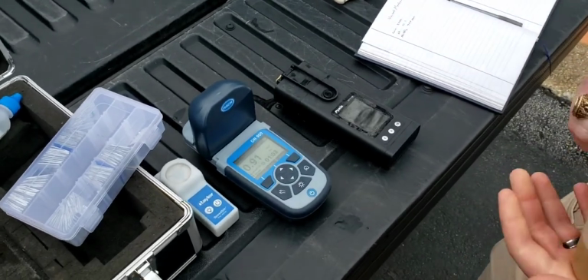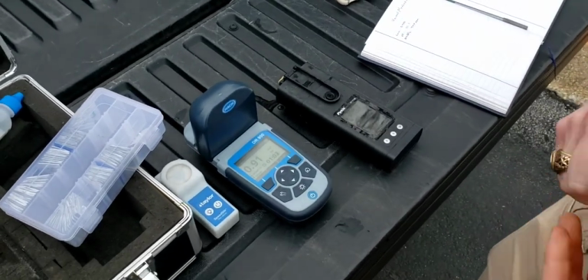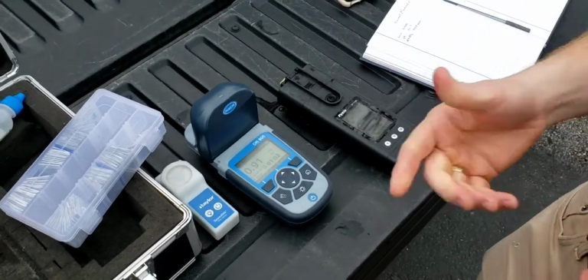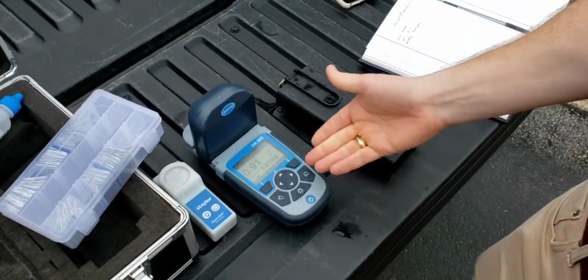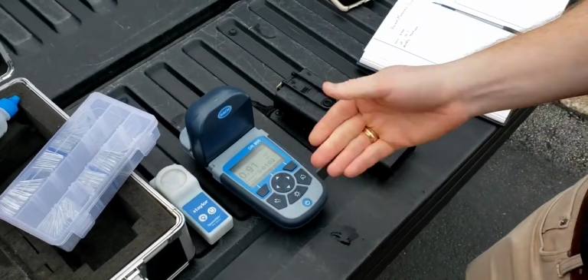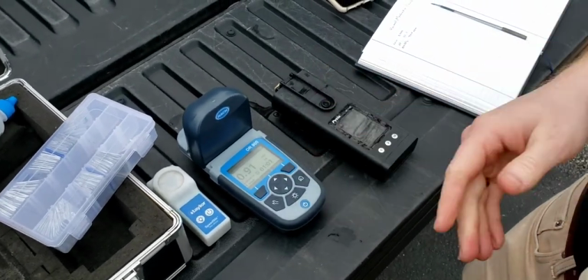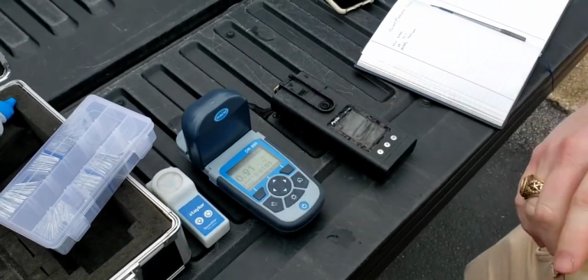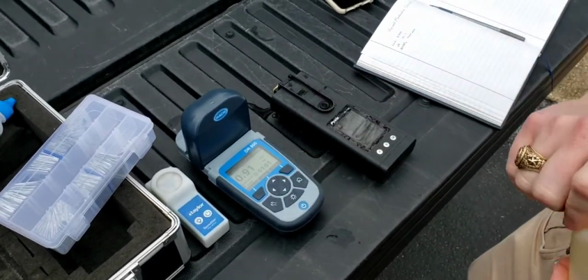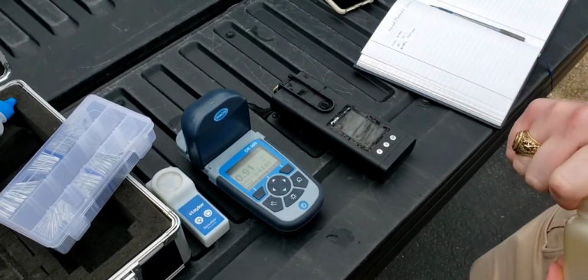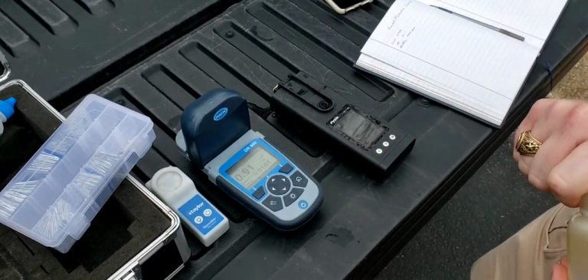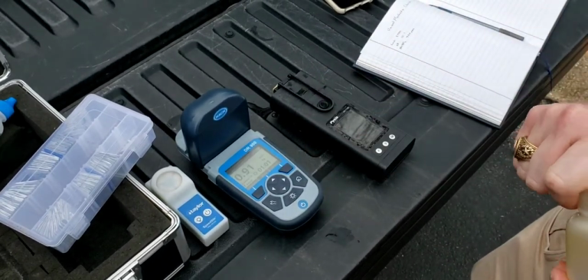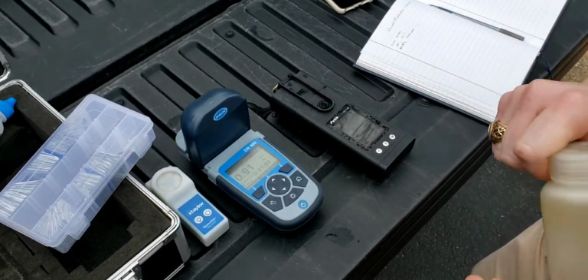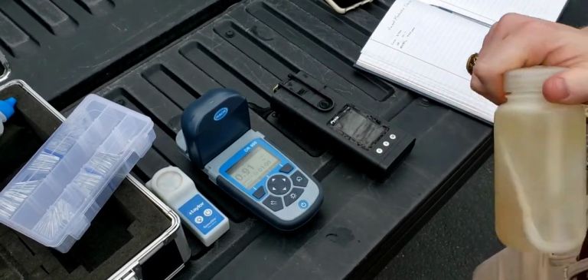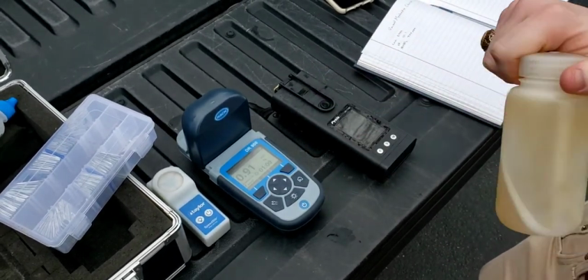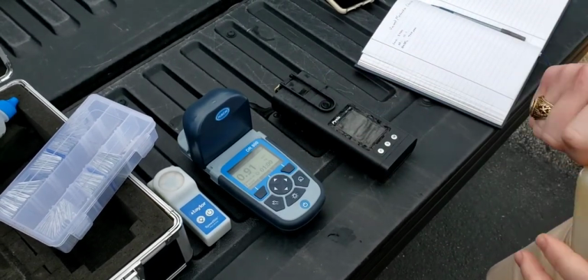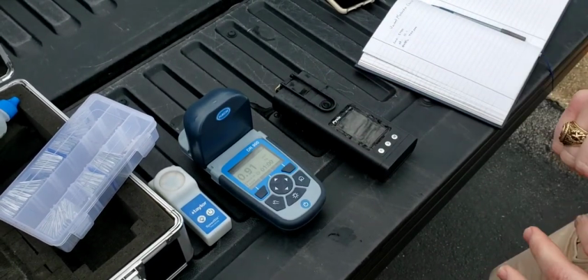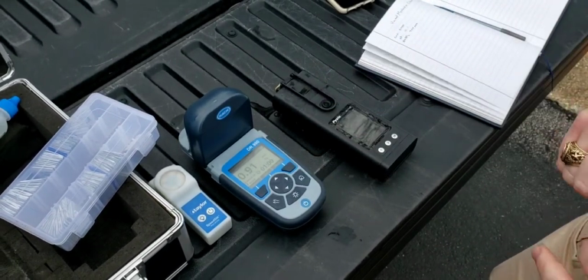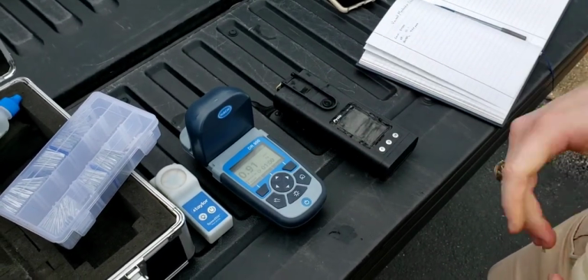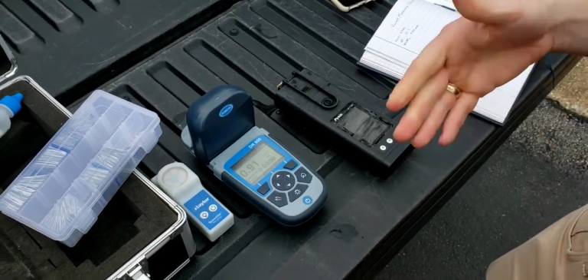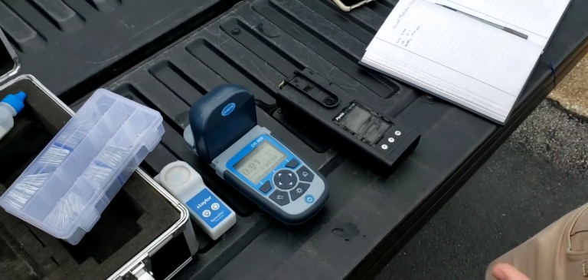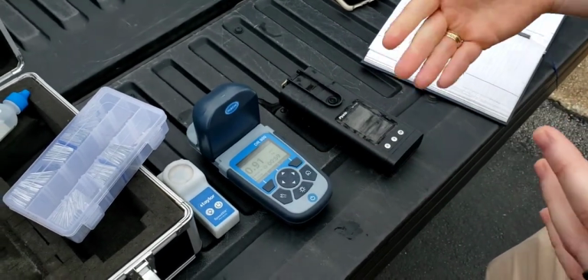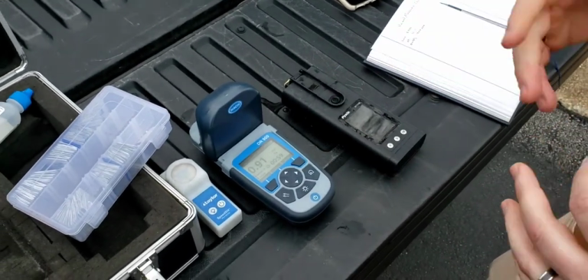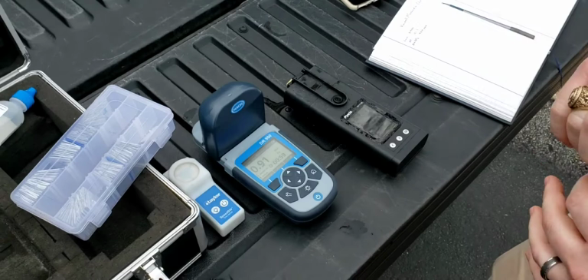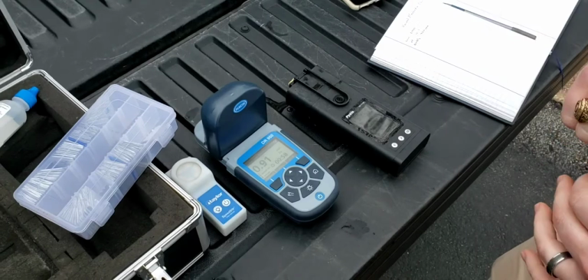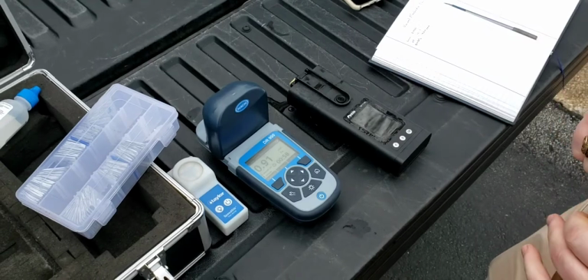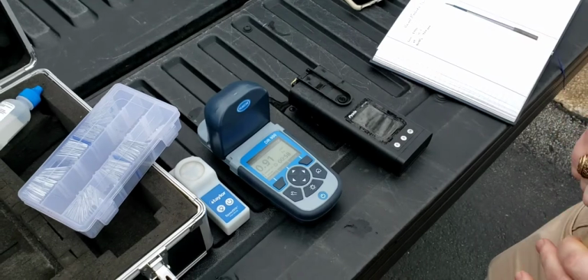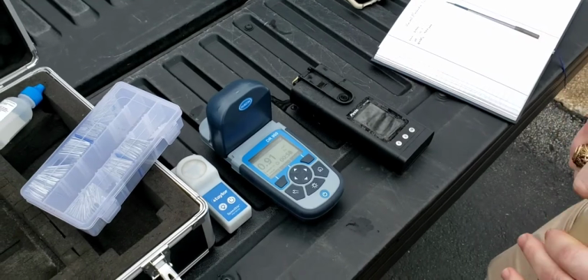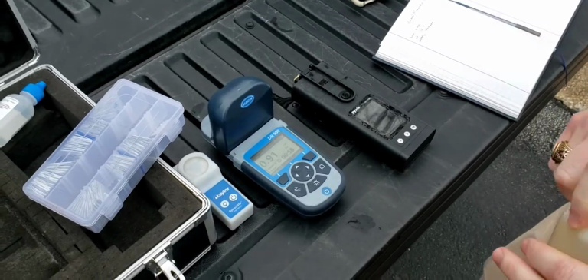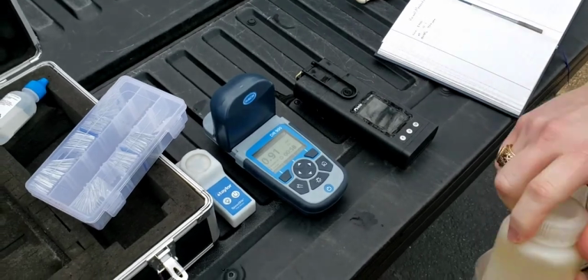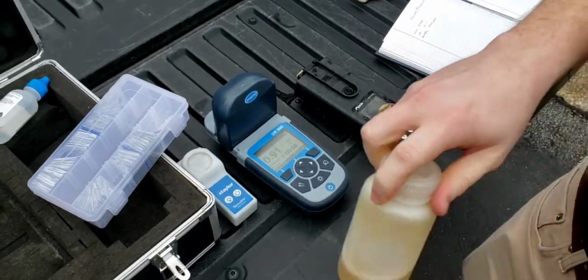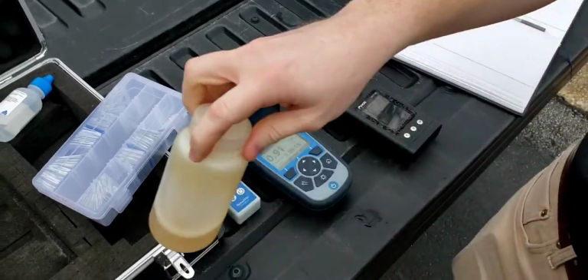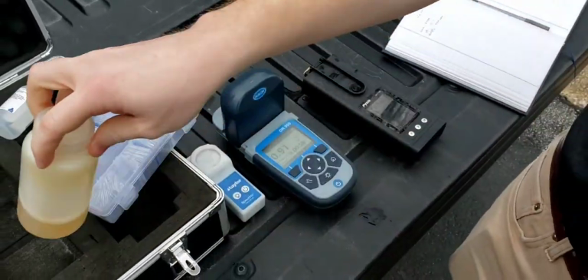Right now we're at 0.91. It's still got a minute left, so it's probably going to keep increasing for another minute or so.